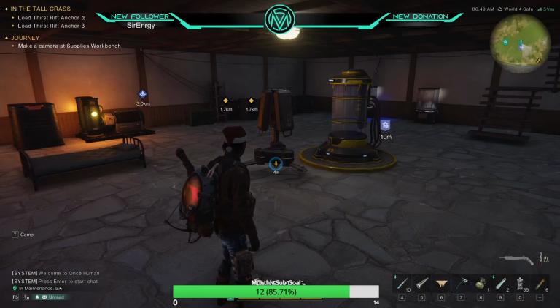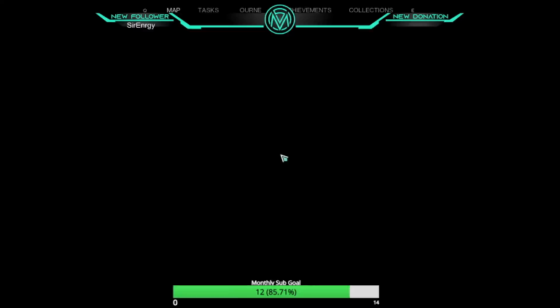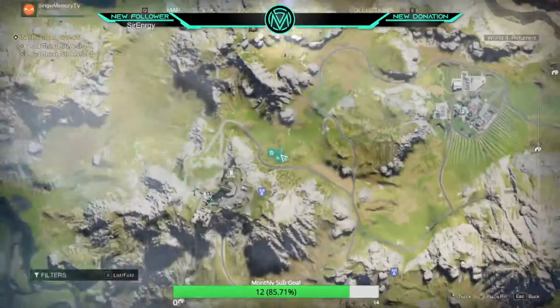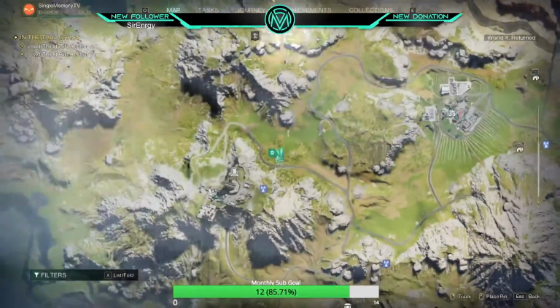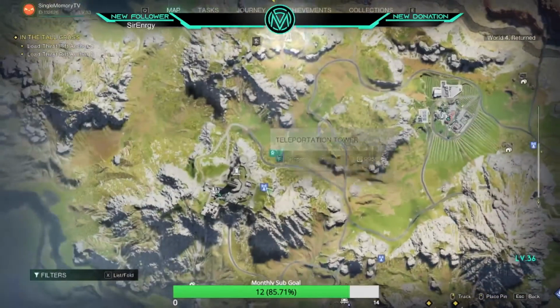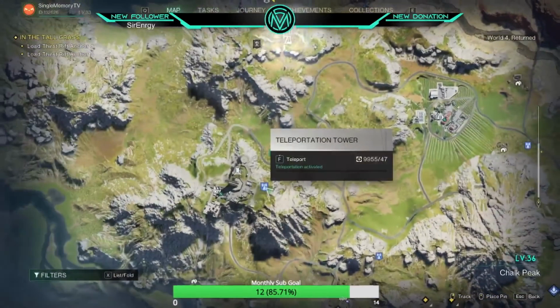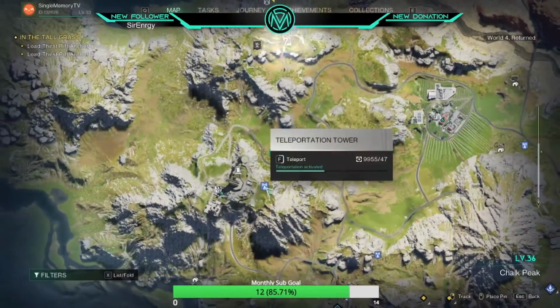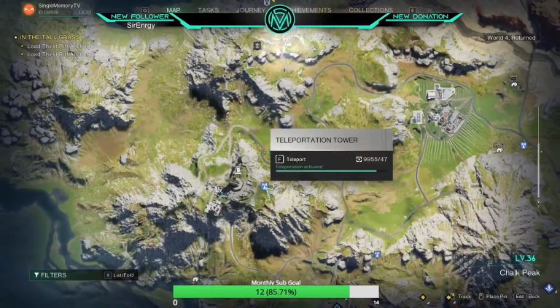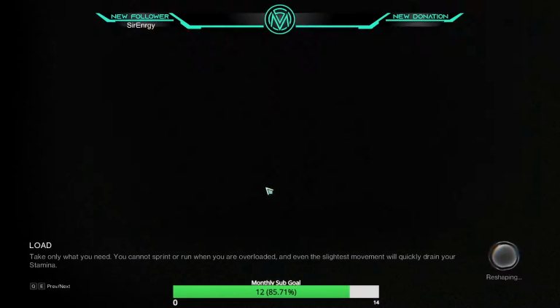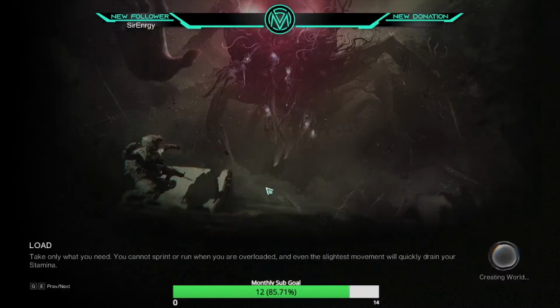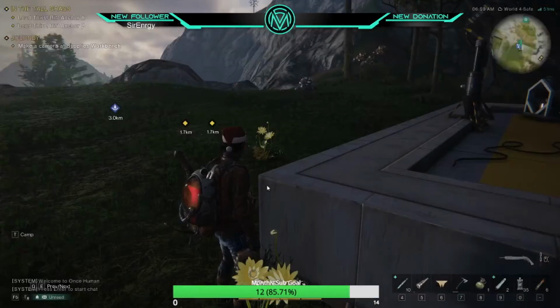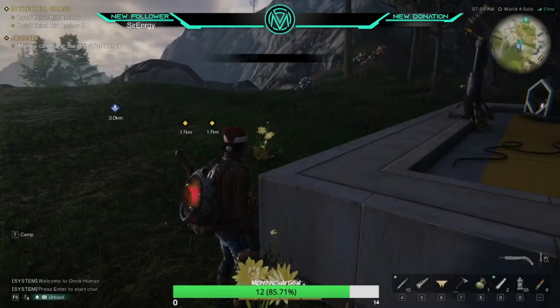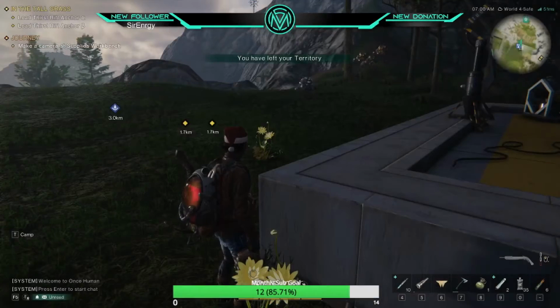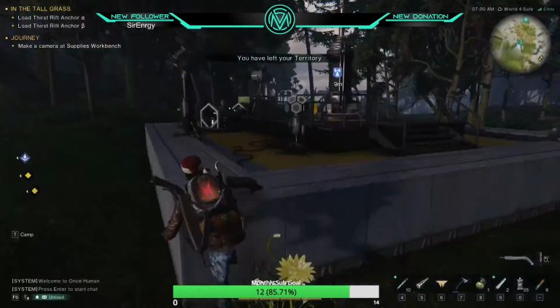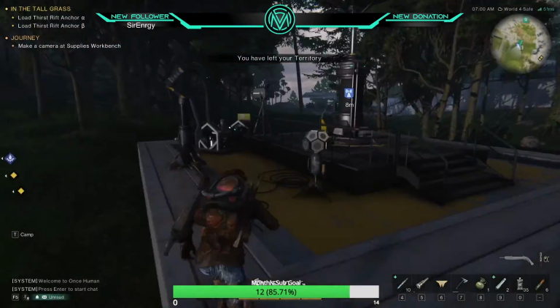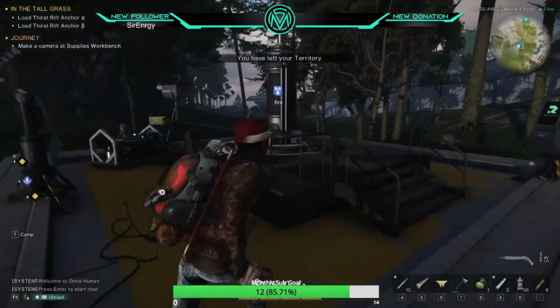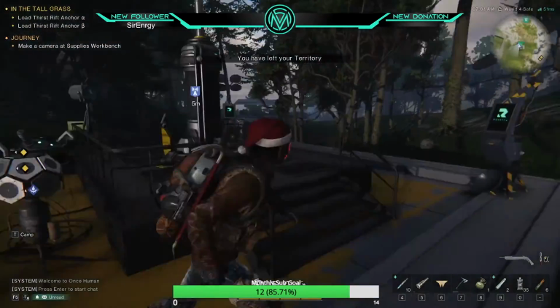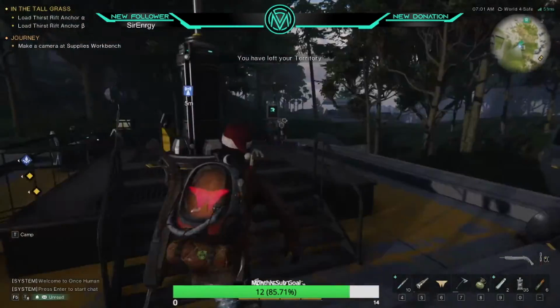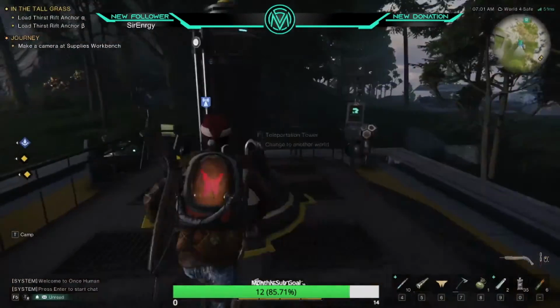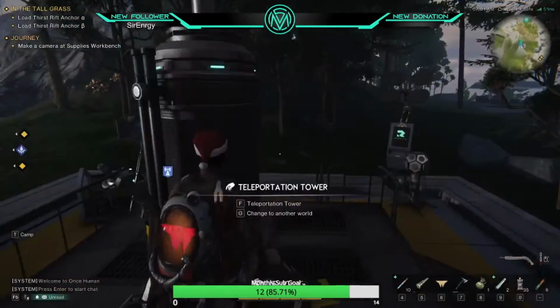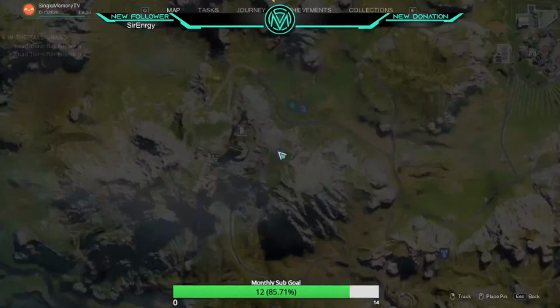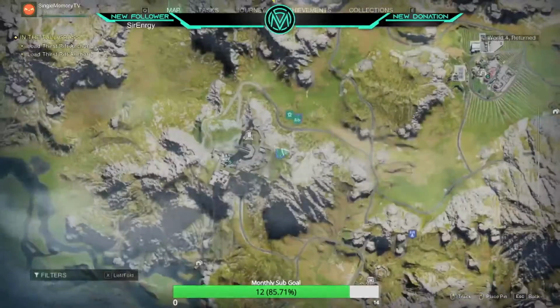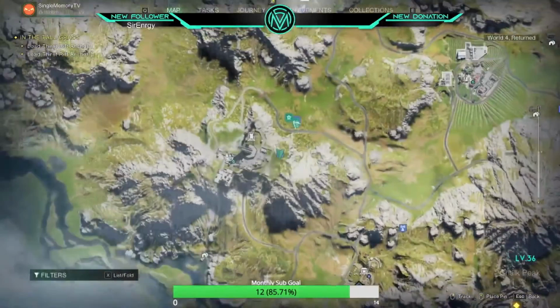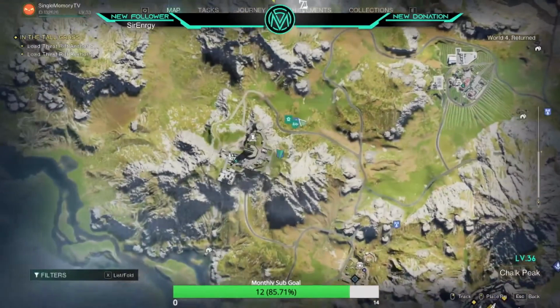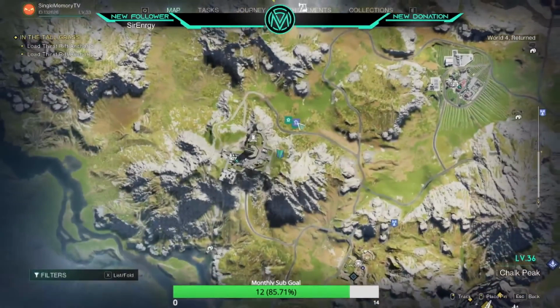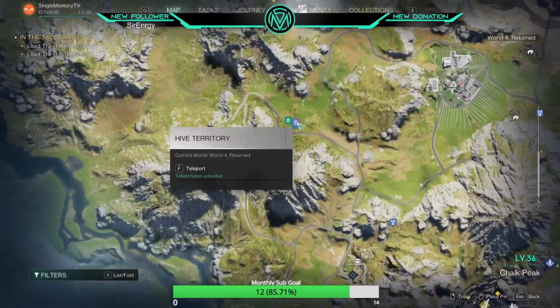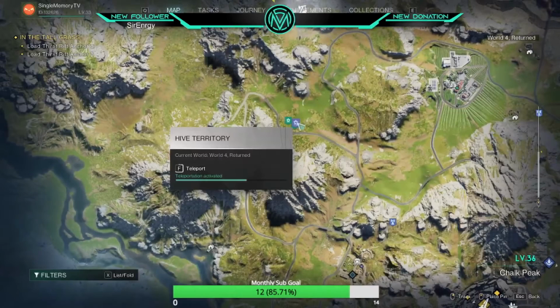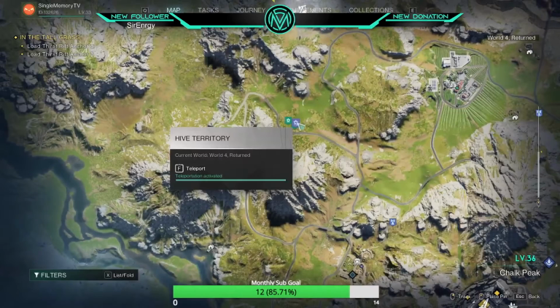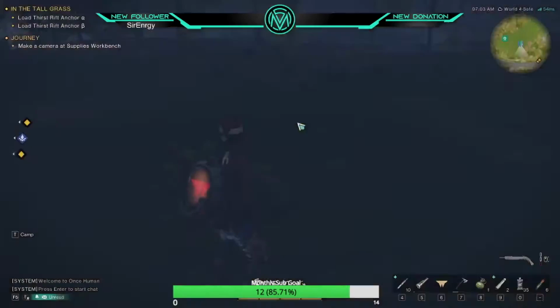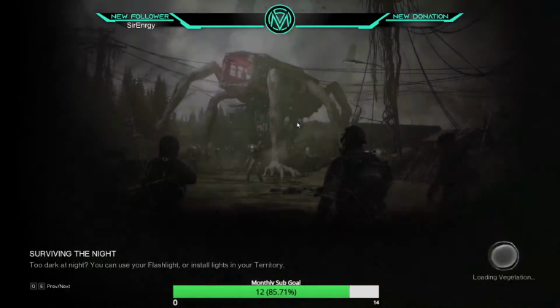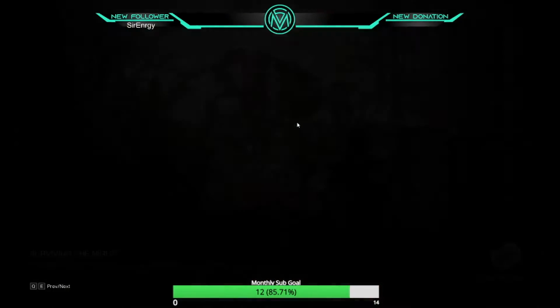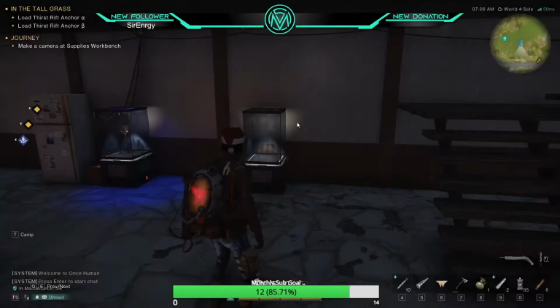Number 1: Your house is a teleport tower. You can teleport to anywhere, to and from your house.